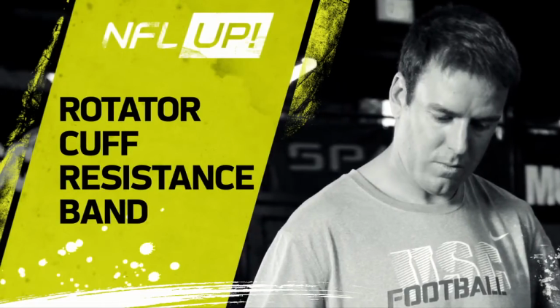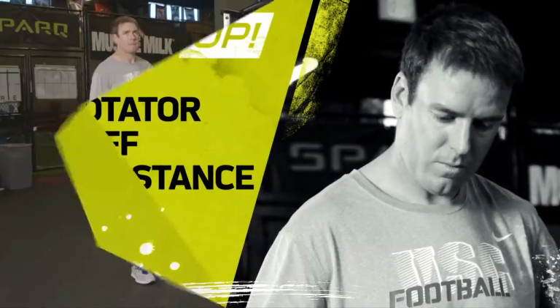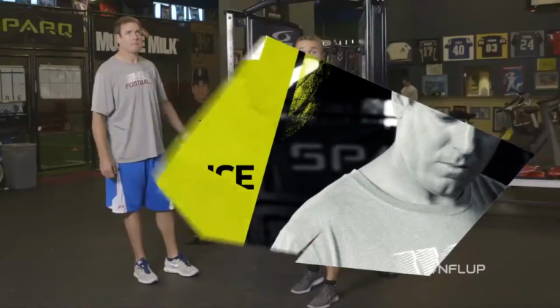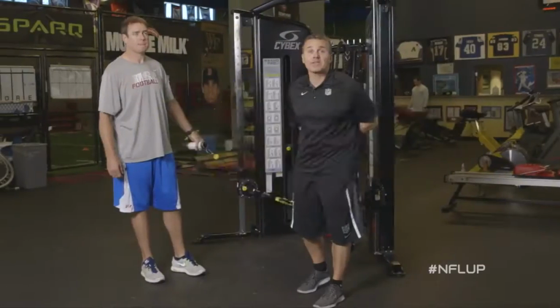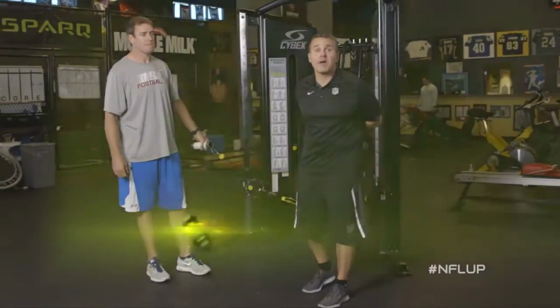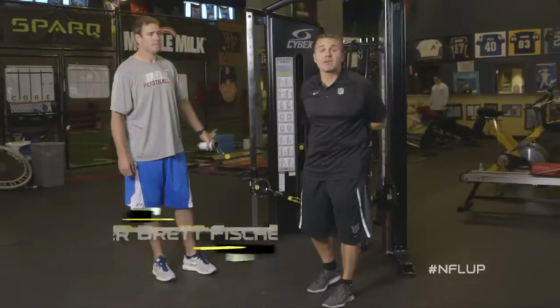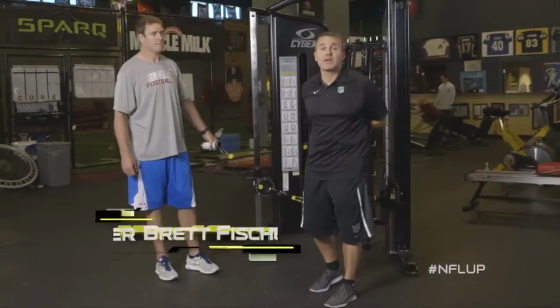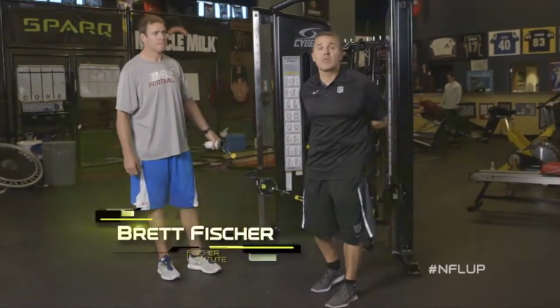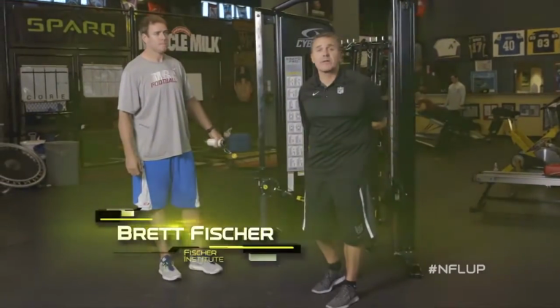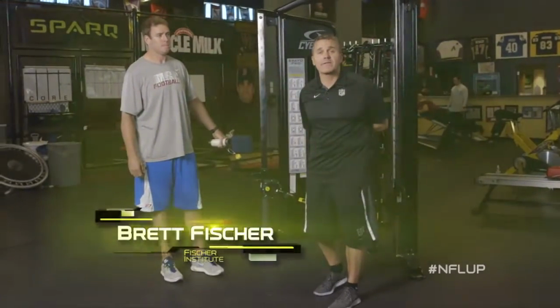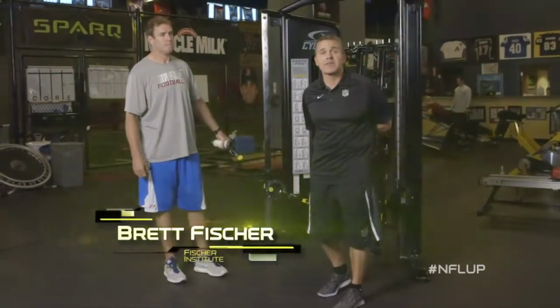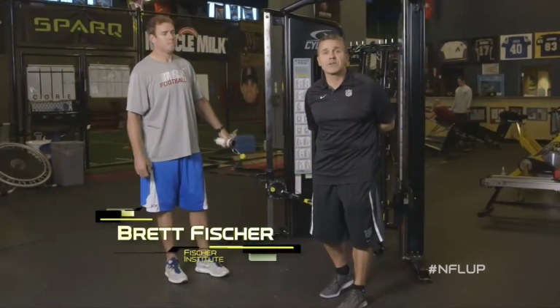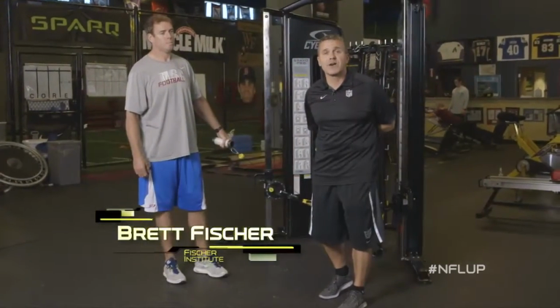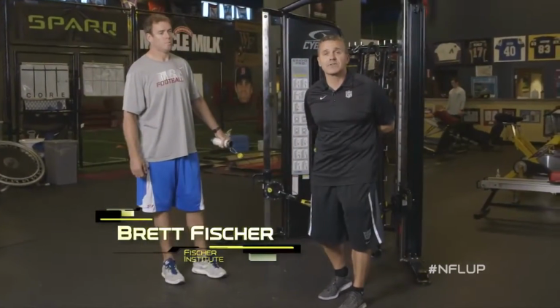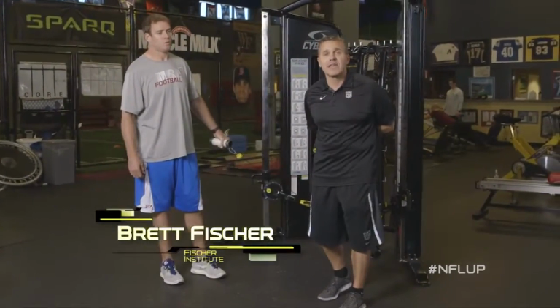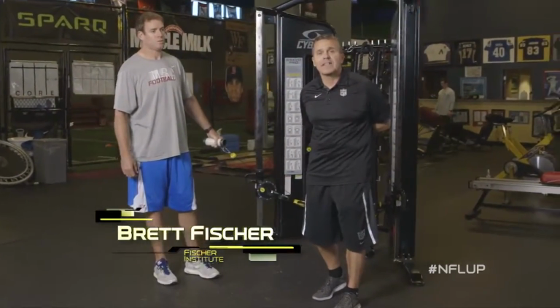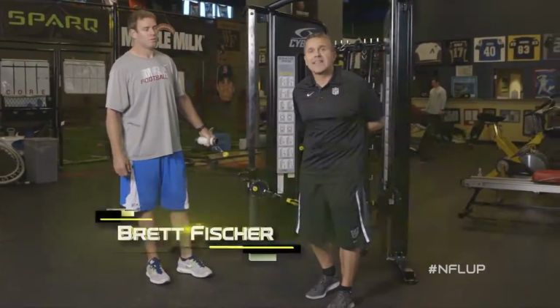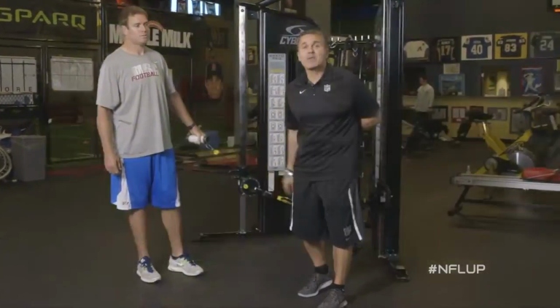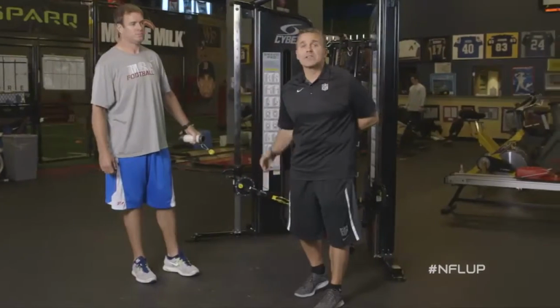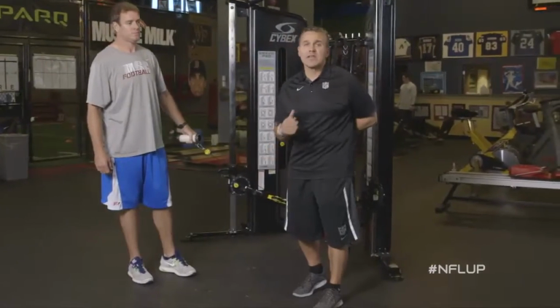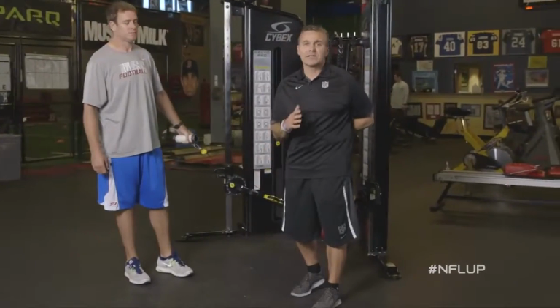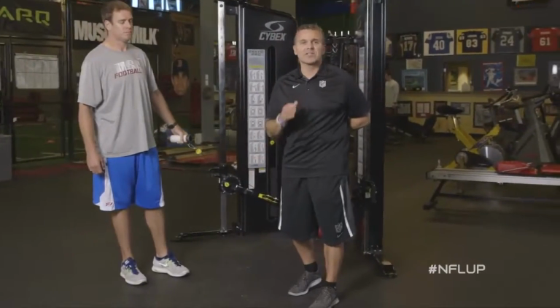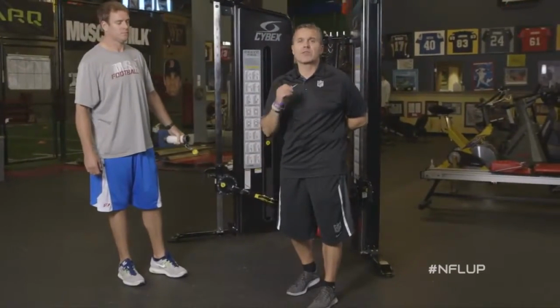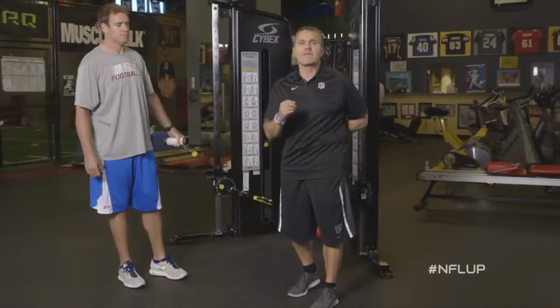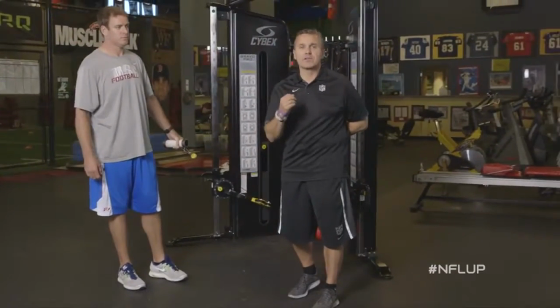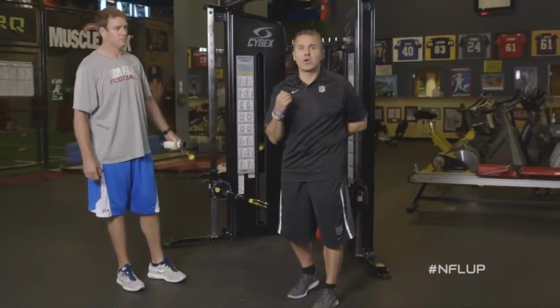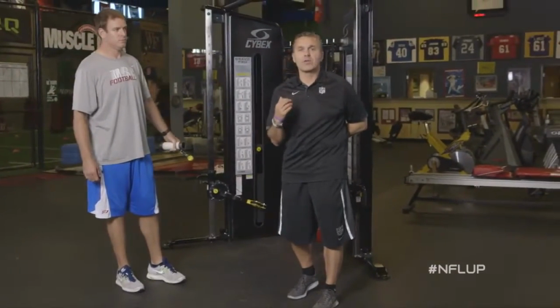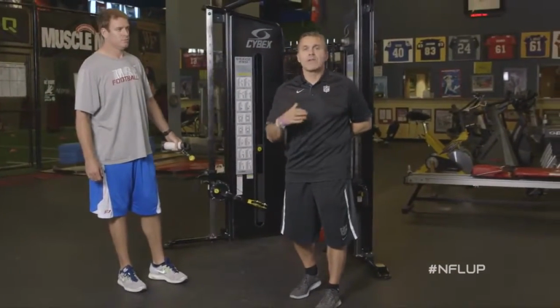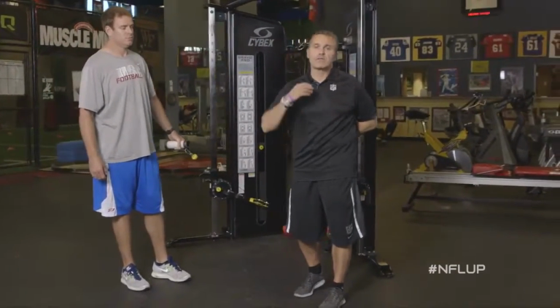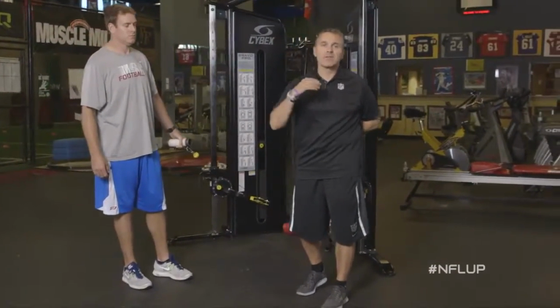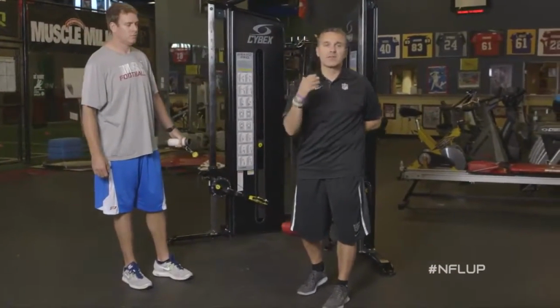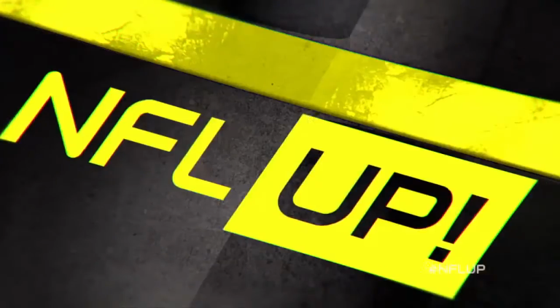I'm here with Carson Palmer, starting quarterback for the Arizona Cardinals. Today I want to show you an exercise that's great for the shoulder, for the rotator cuff.